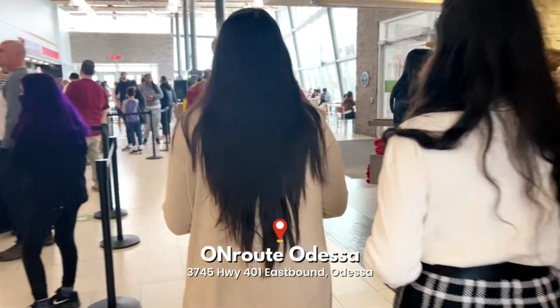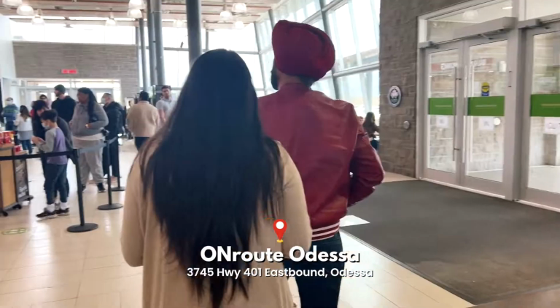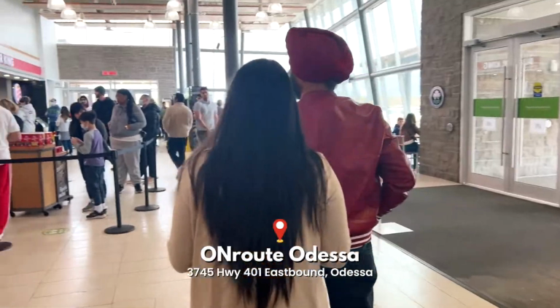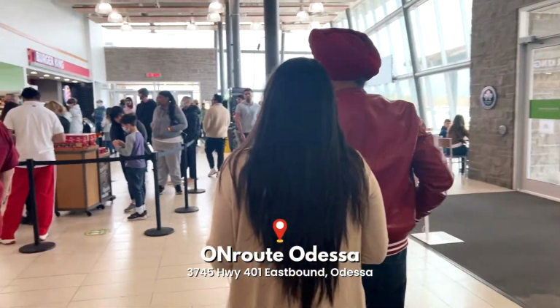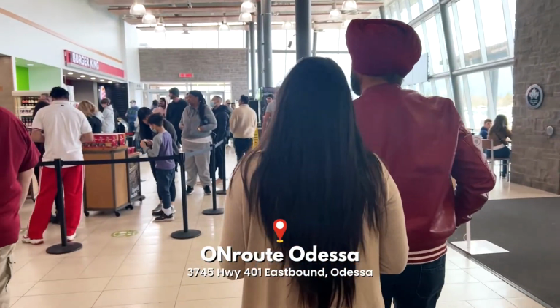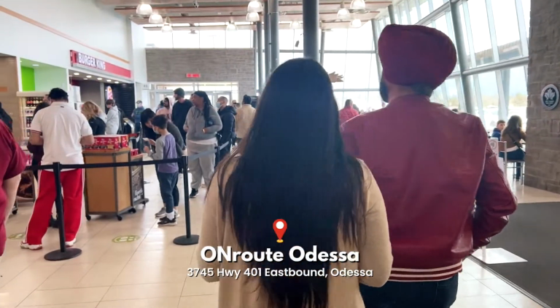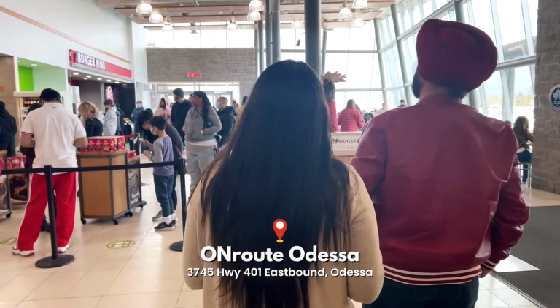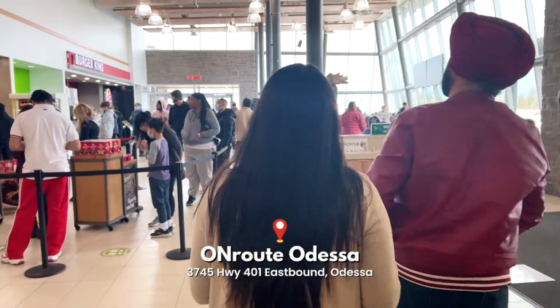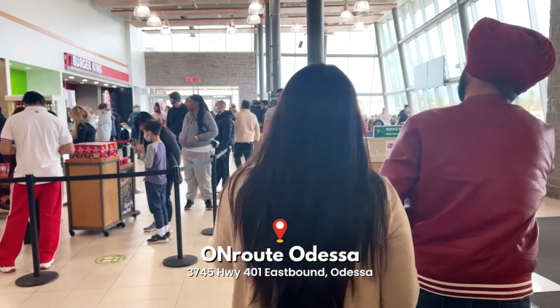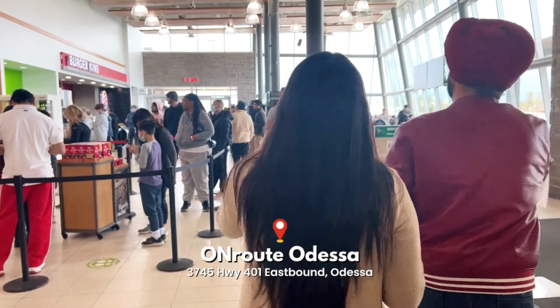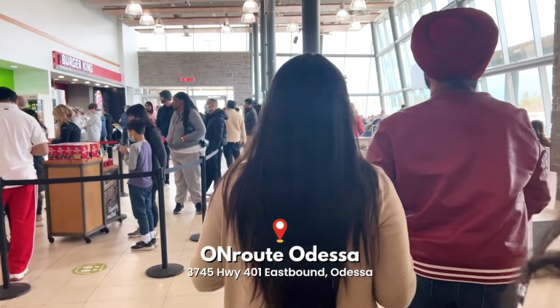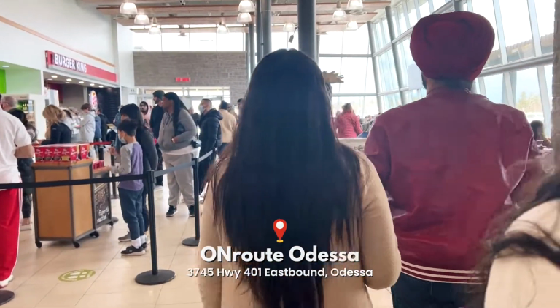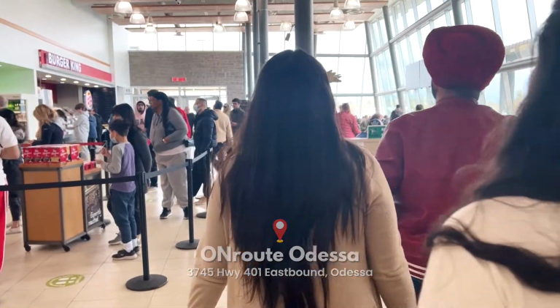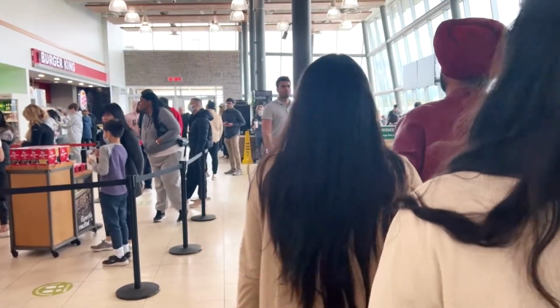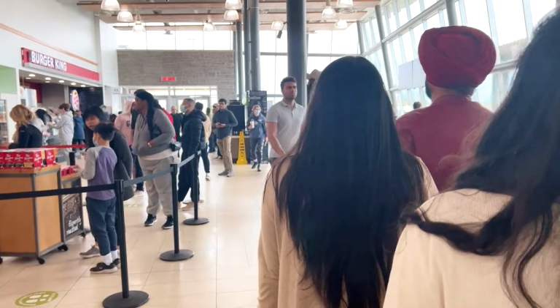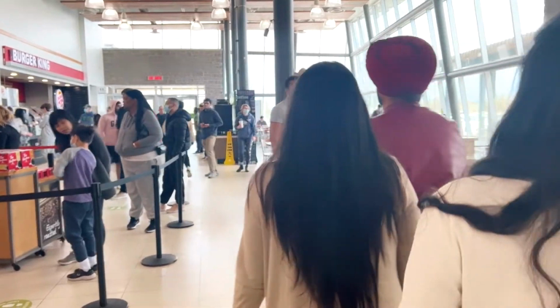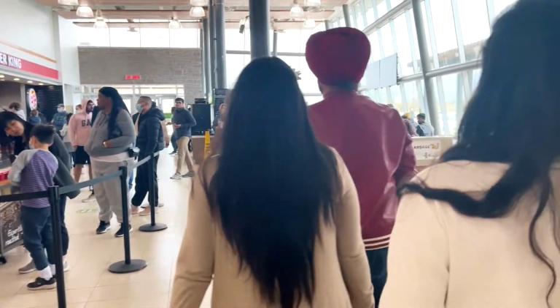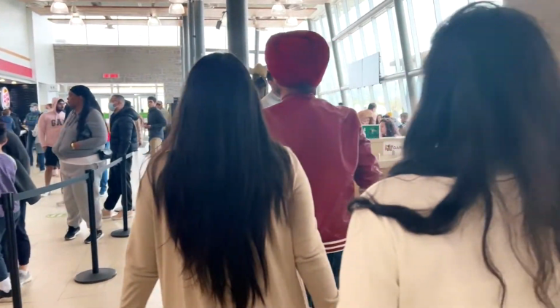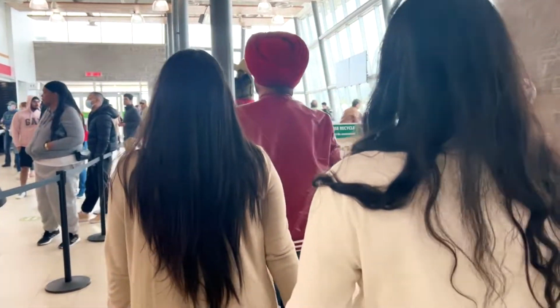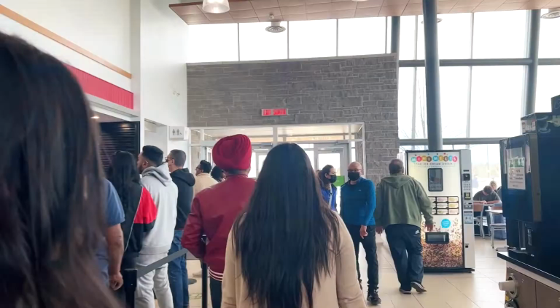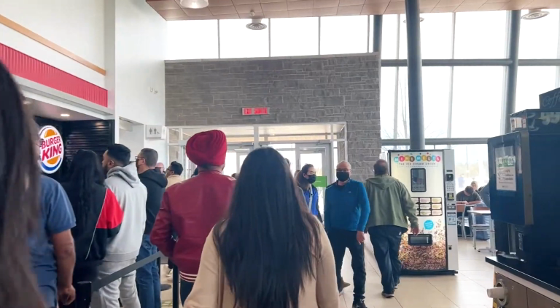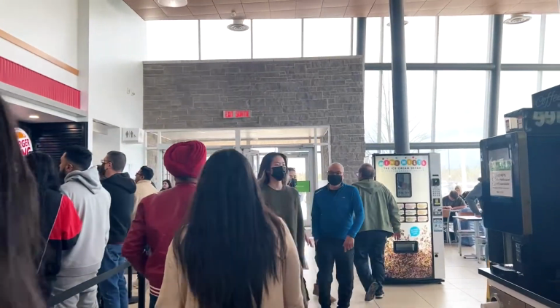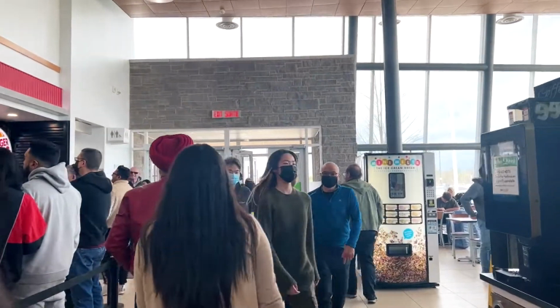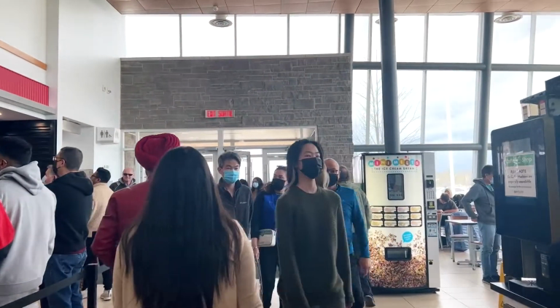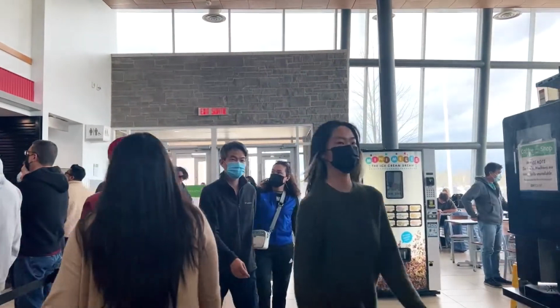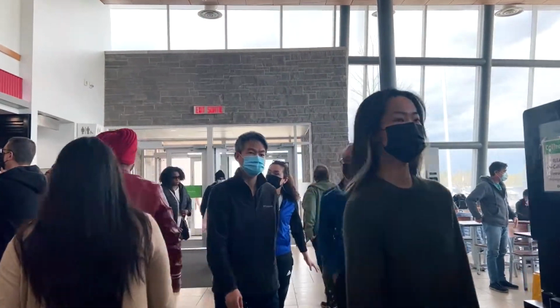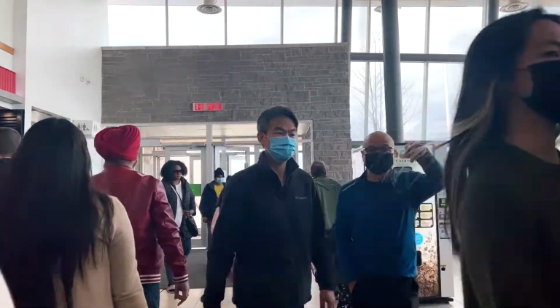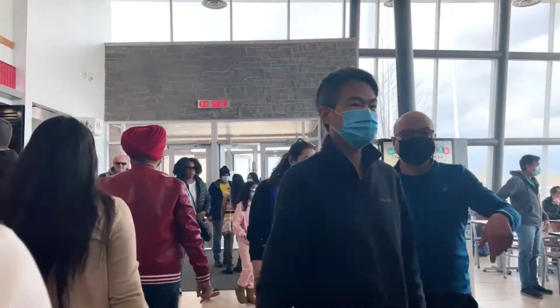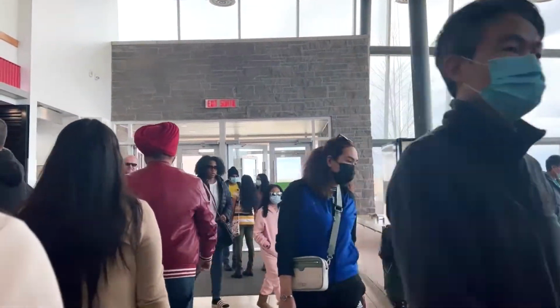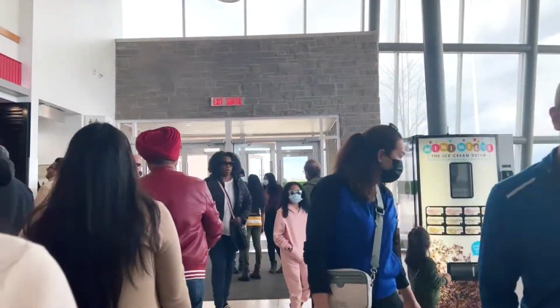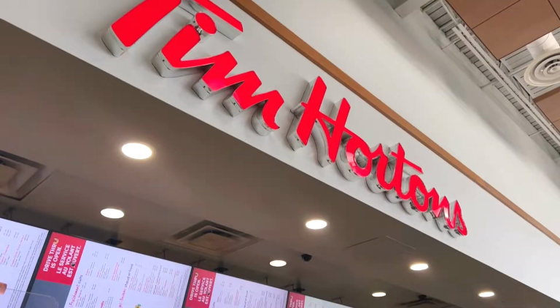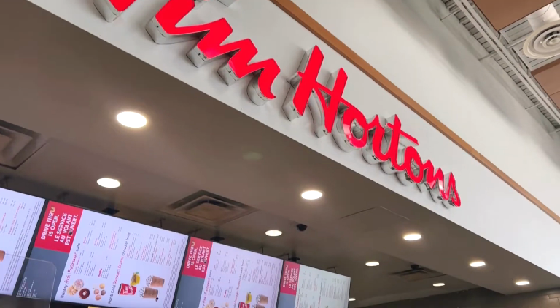So we made our first pit stop after three hours at OnRoute in Odessa for coffee and snacks.